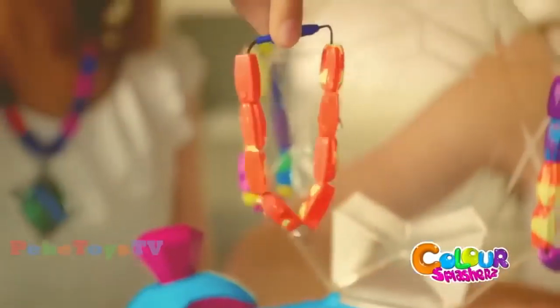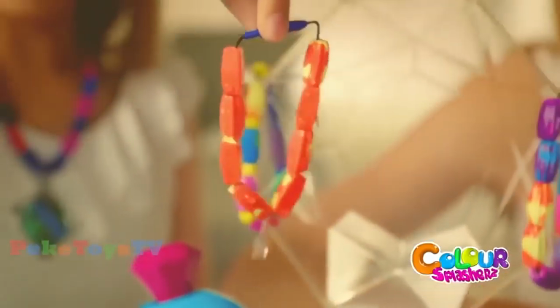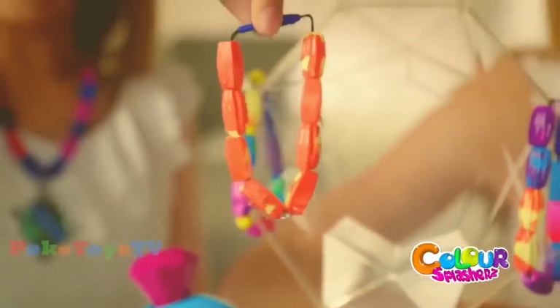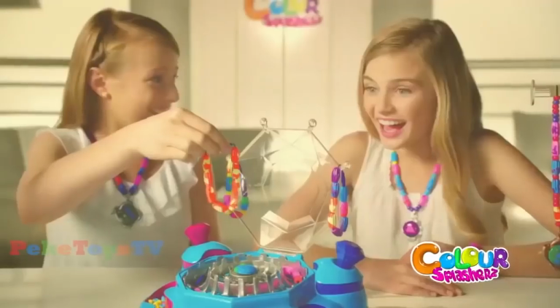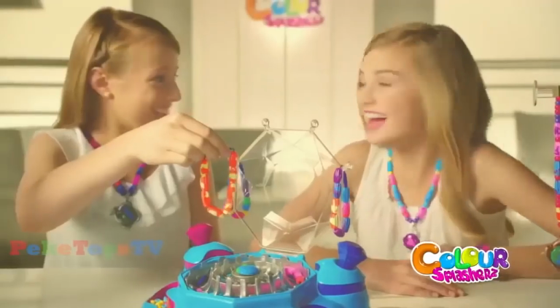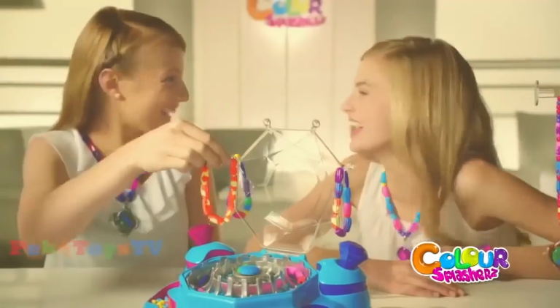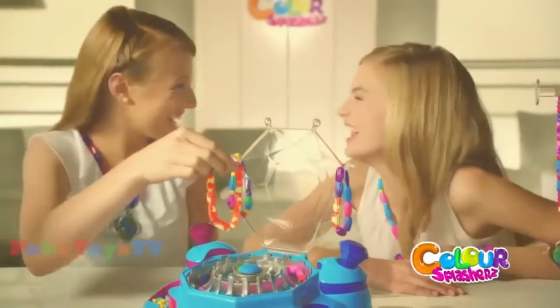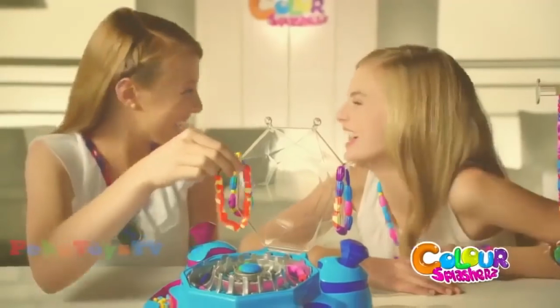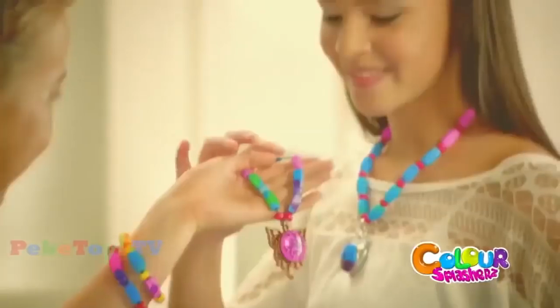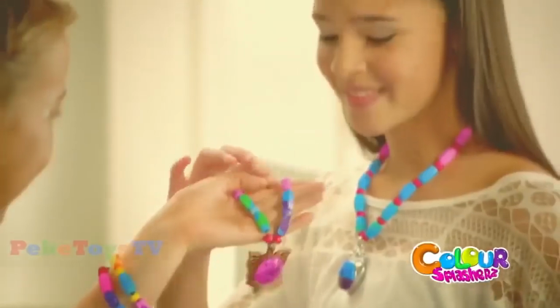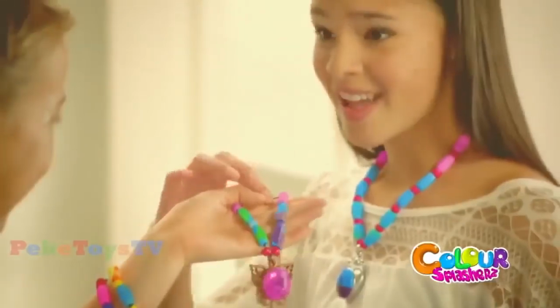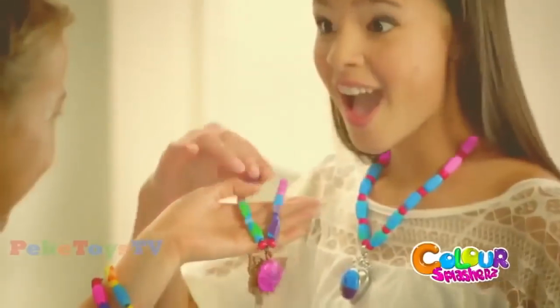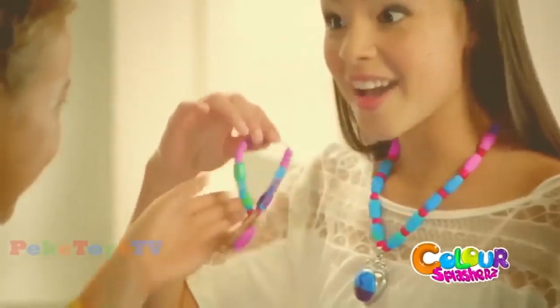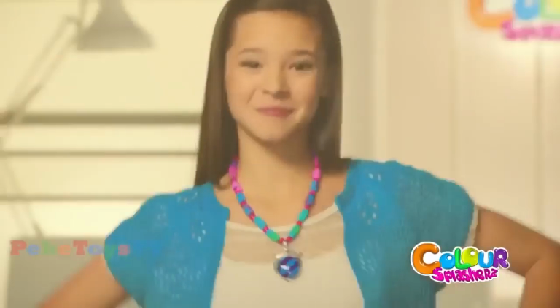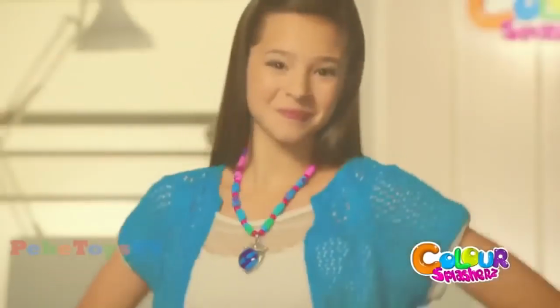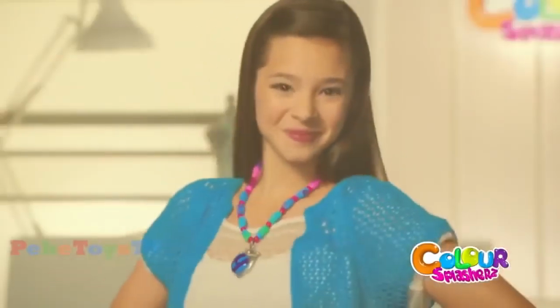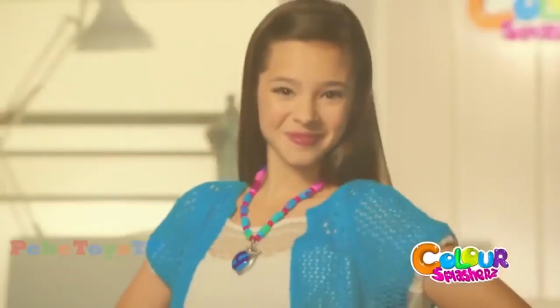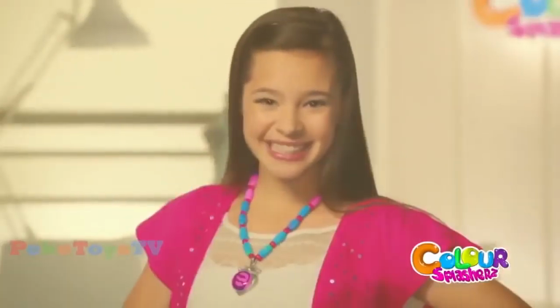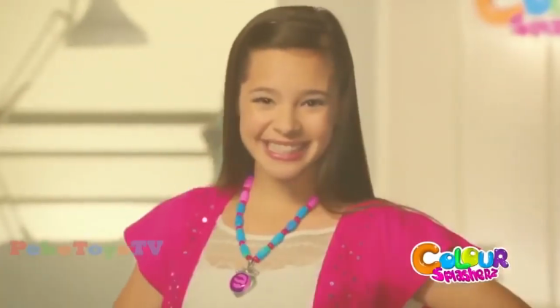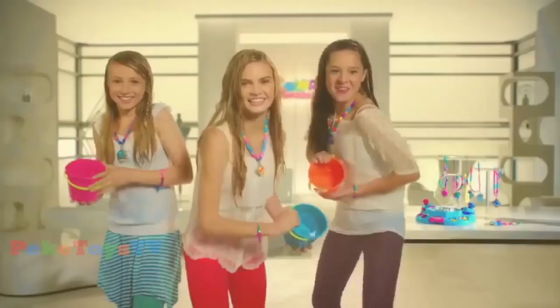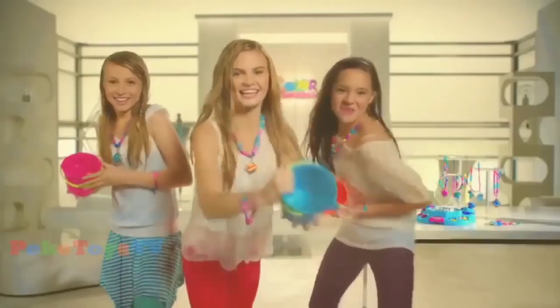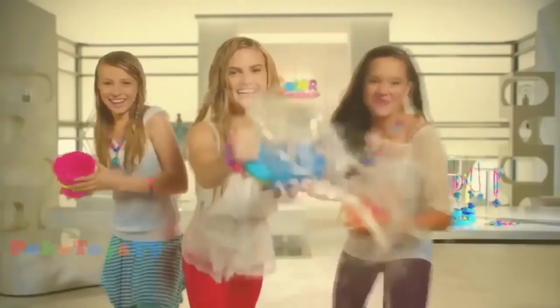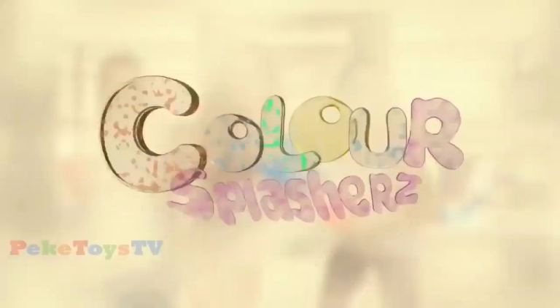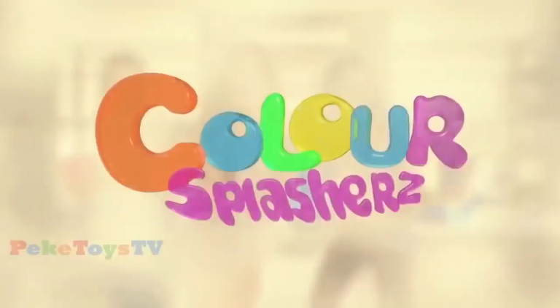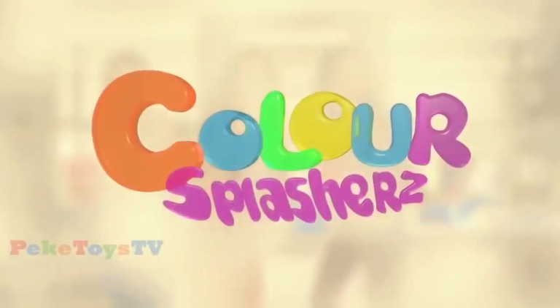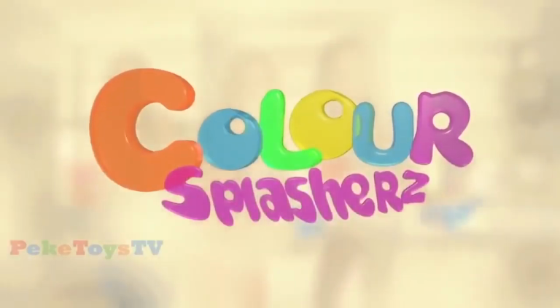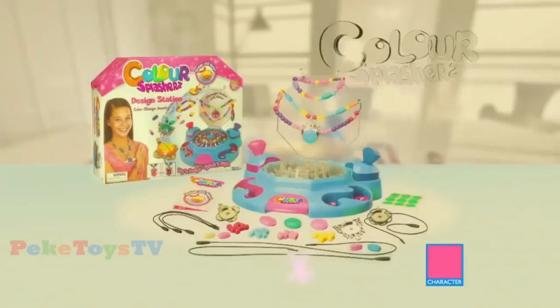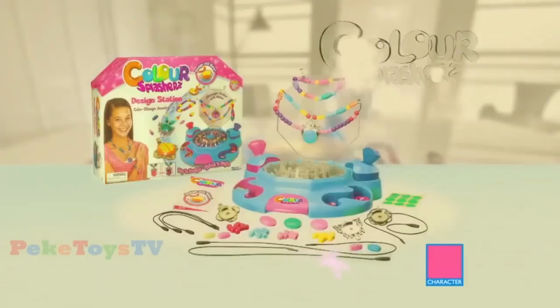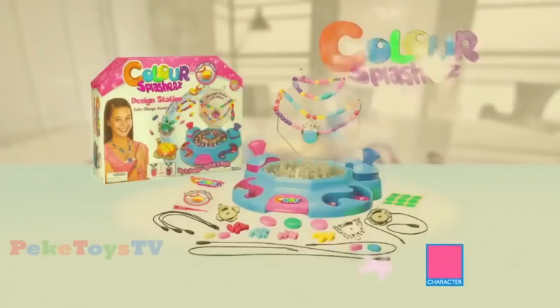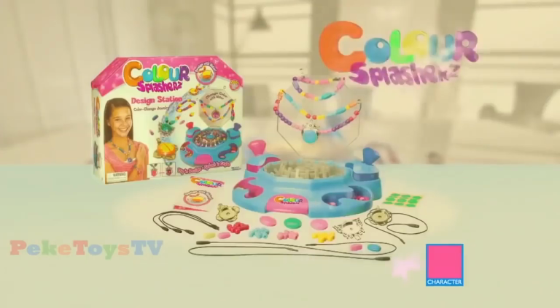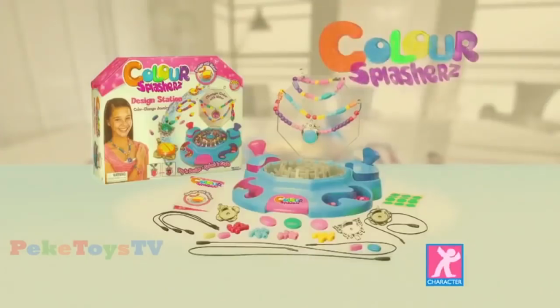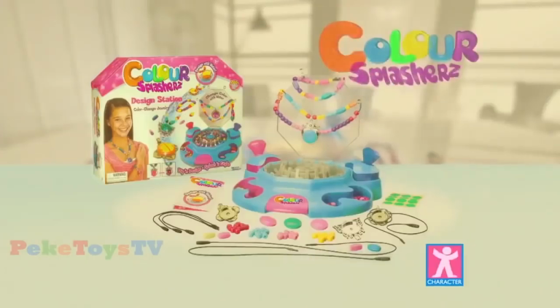Easily design beautiful jewelry with Color Splashers. Color Splashers. From Character.